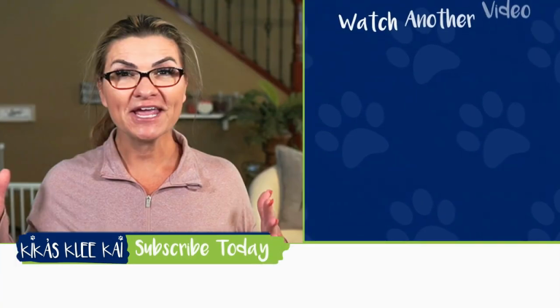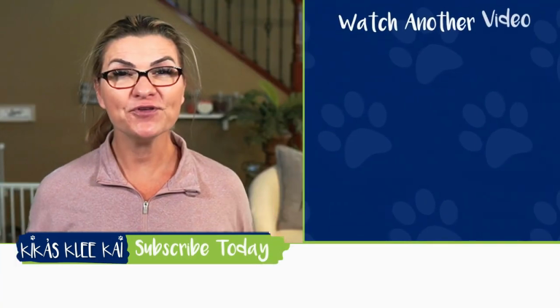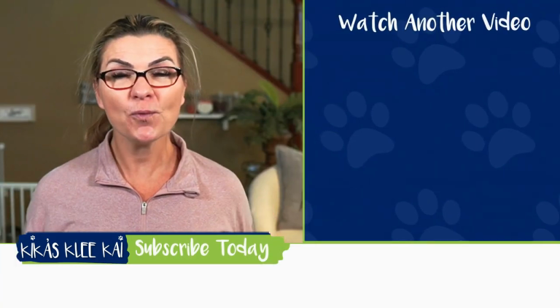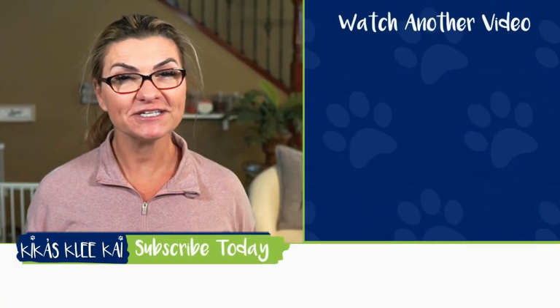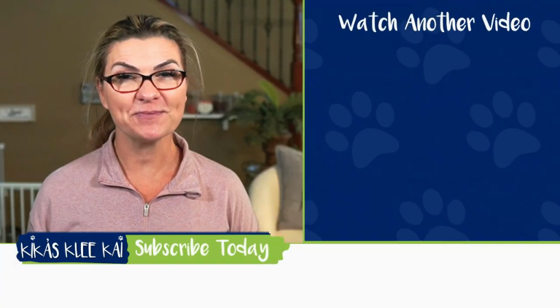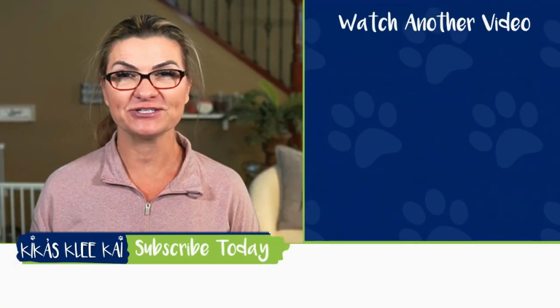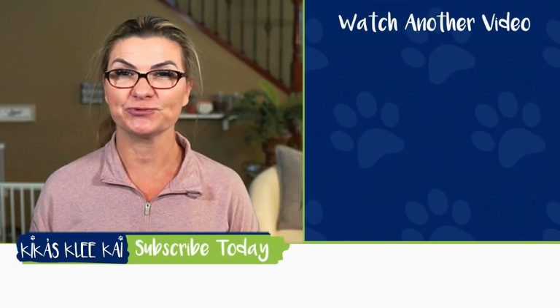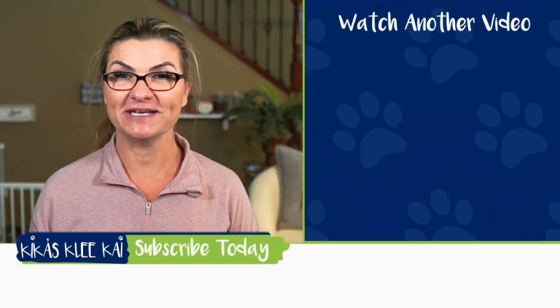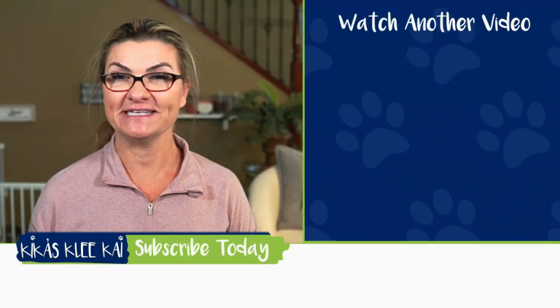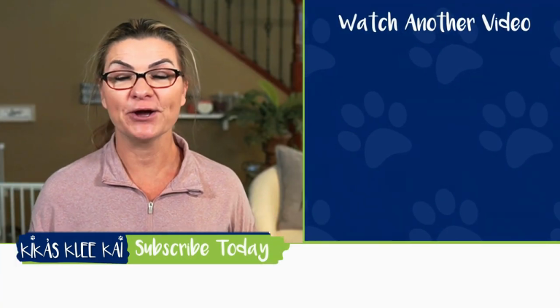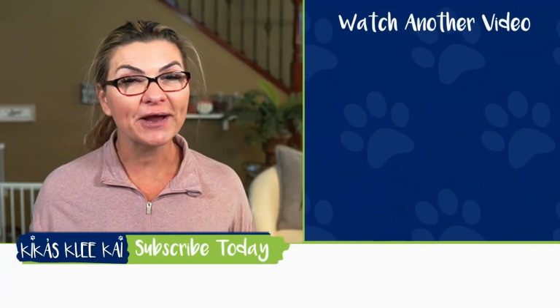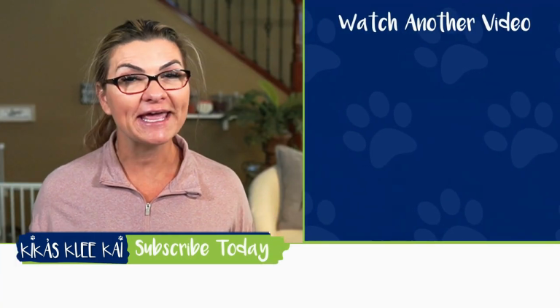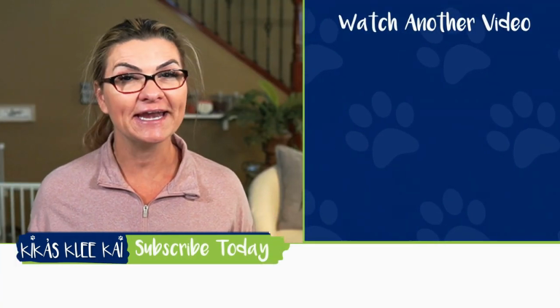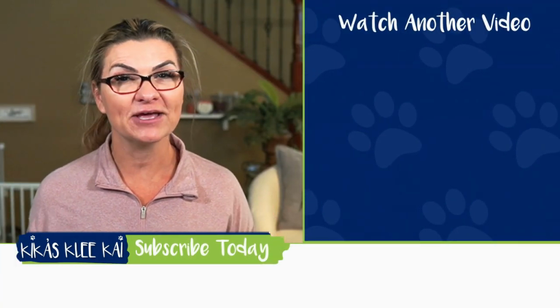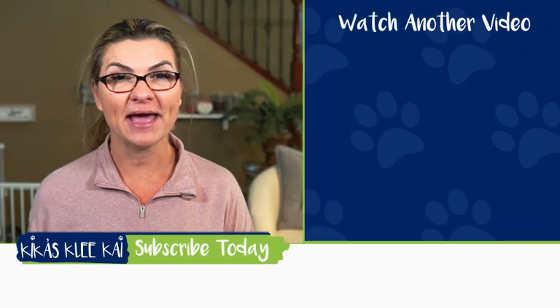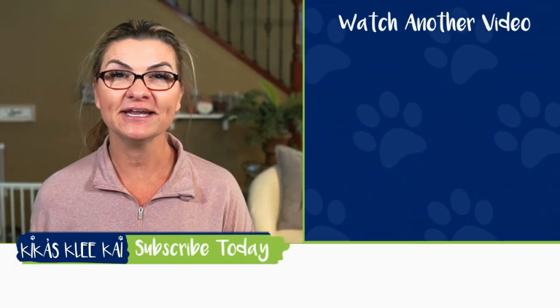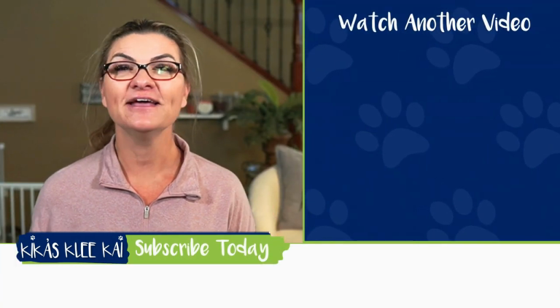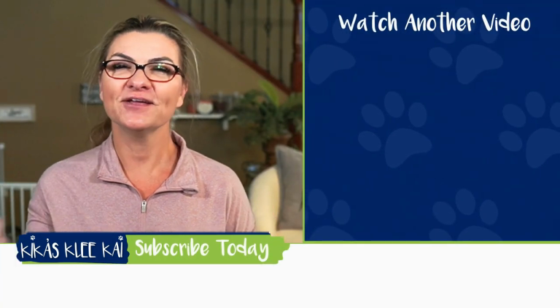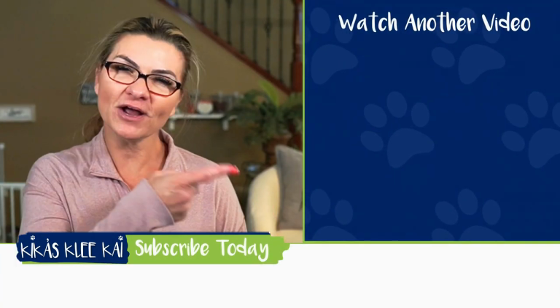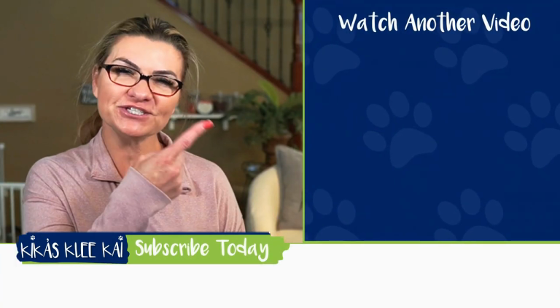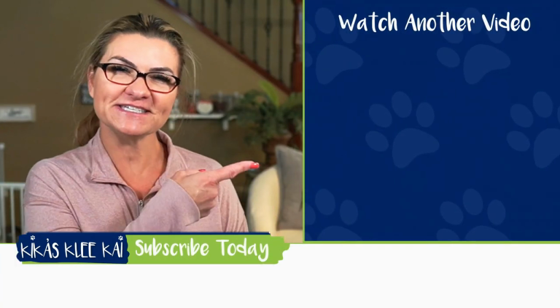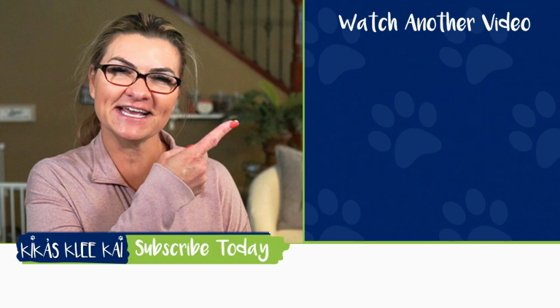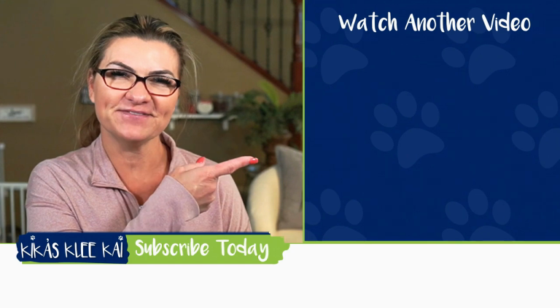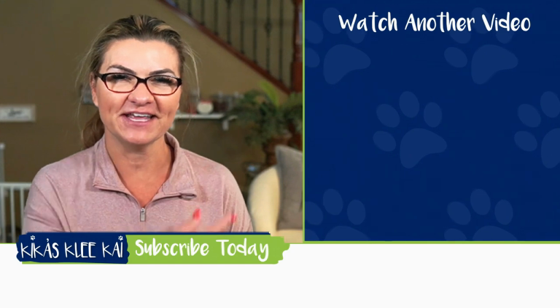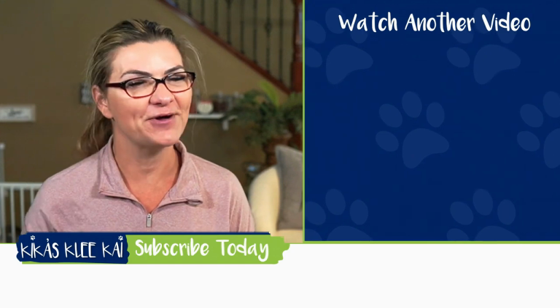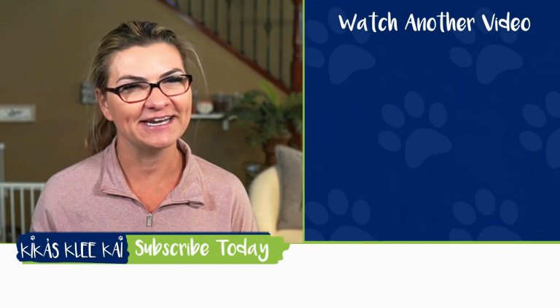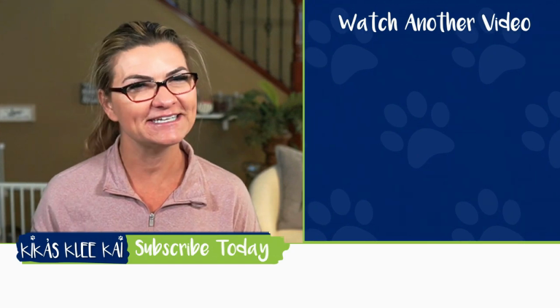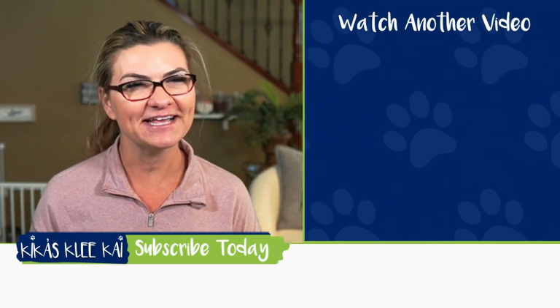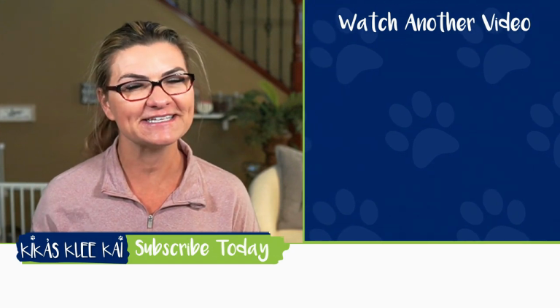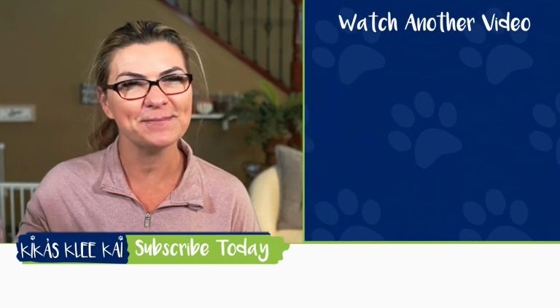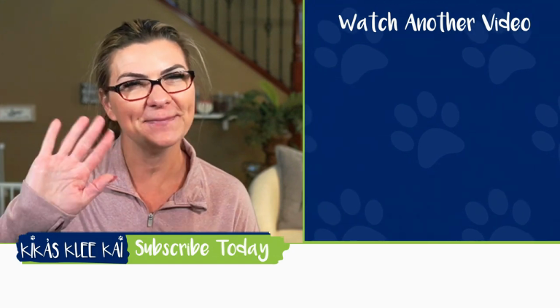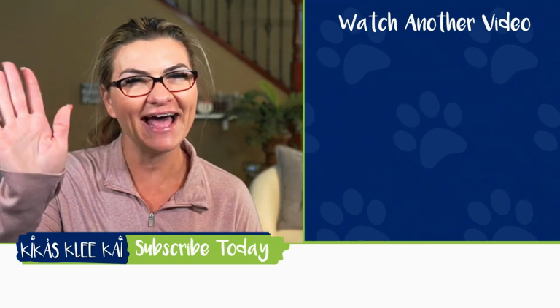If you want to master raising a great canine companion, then watch this next video. Until next time, bye!